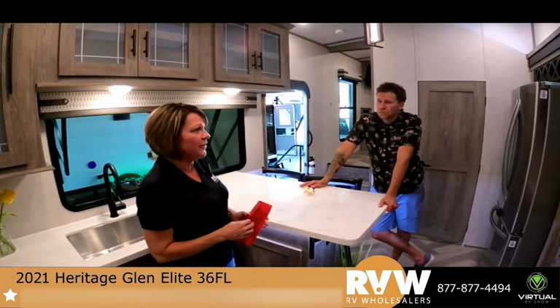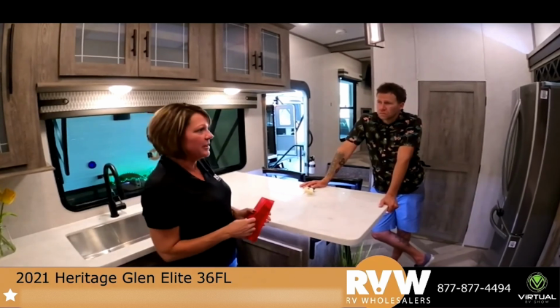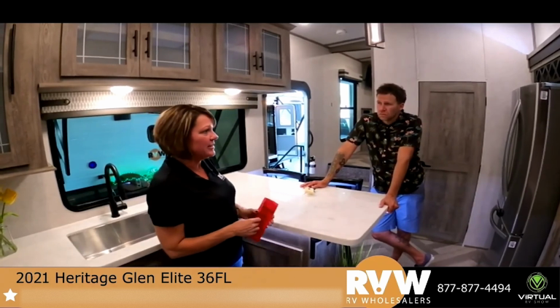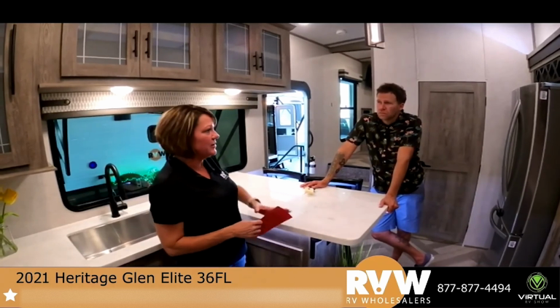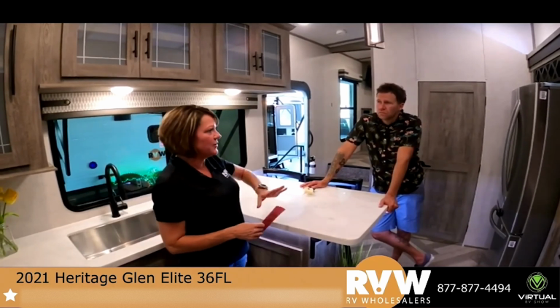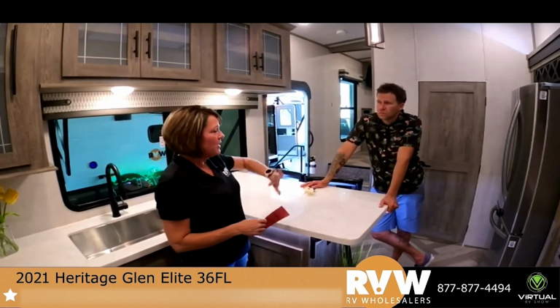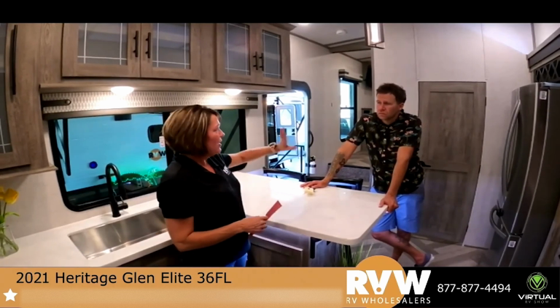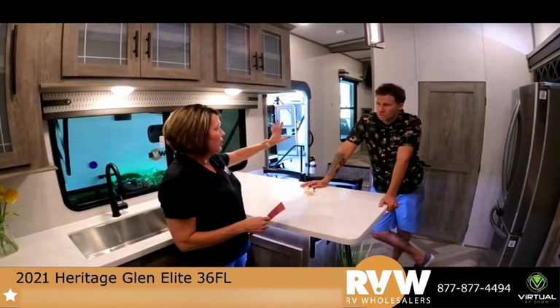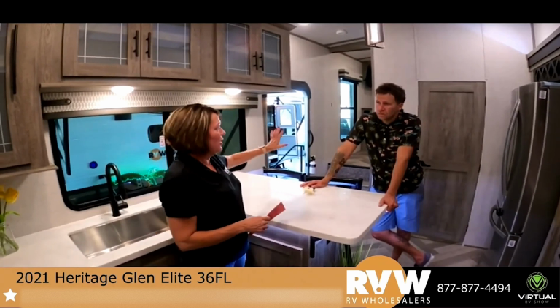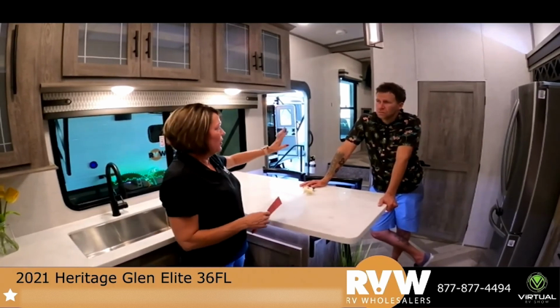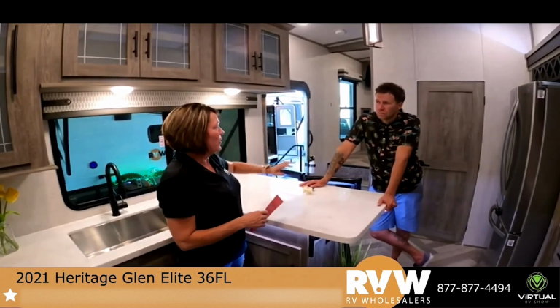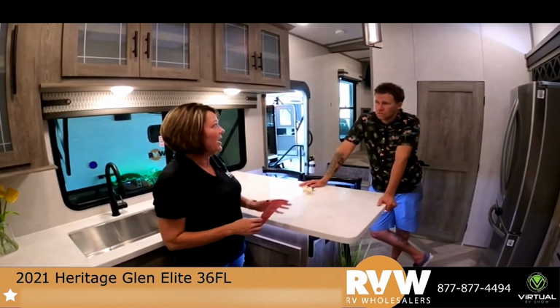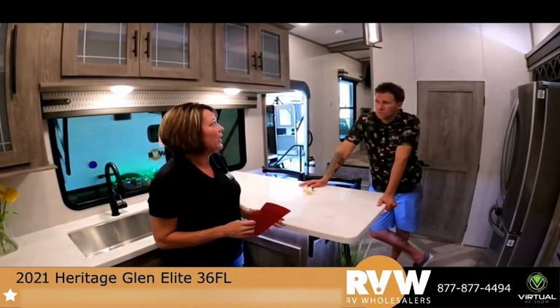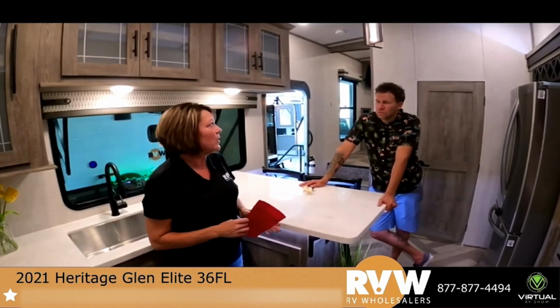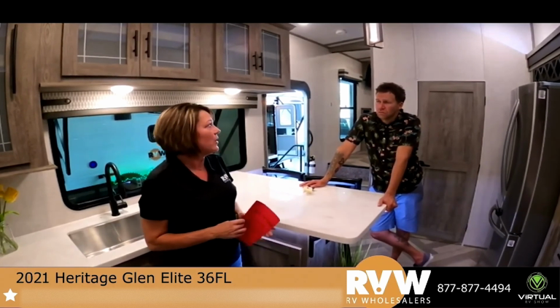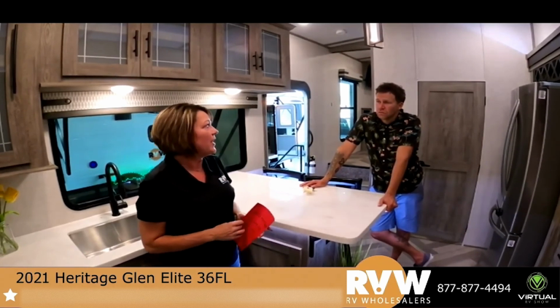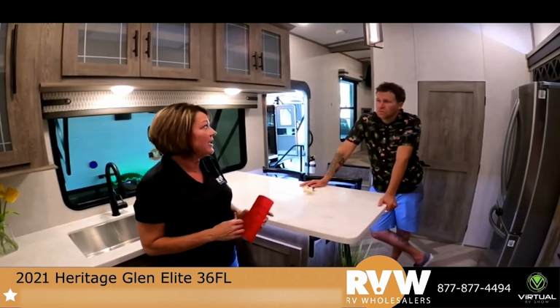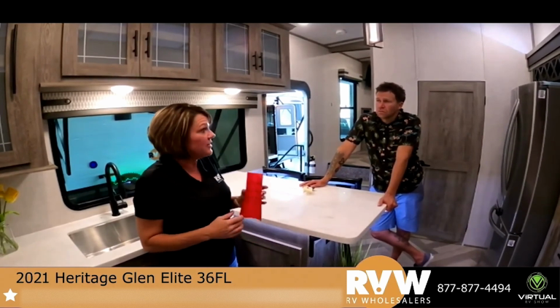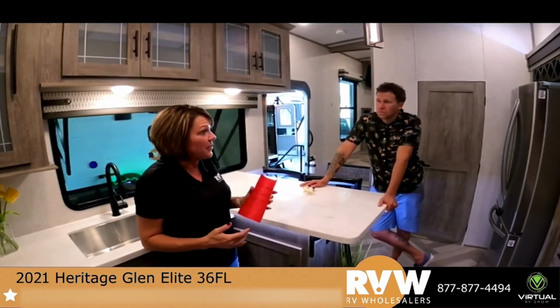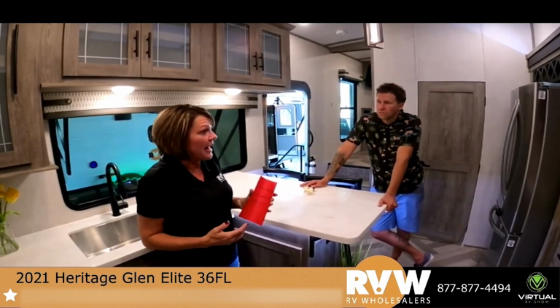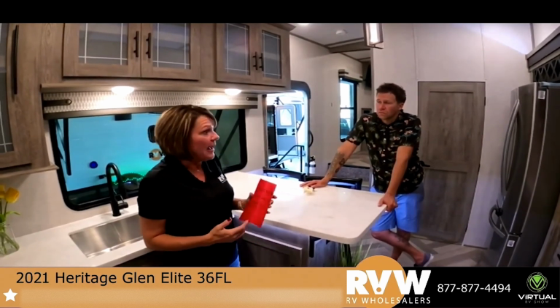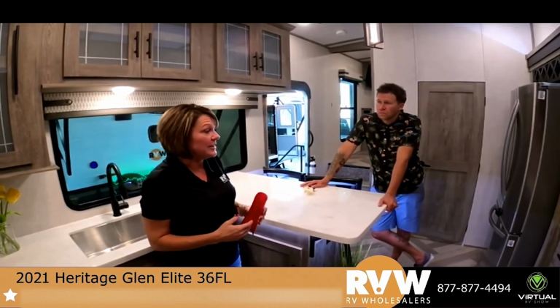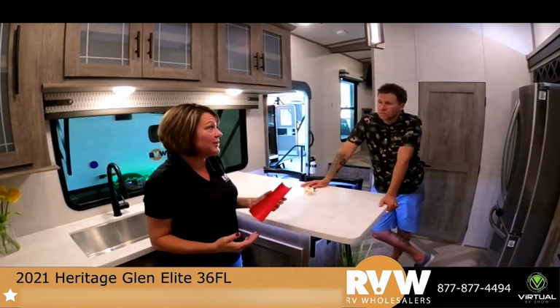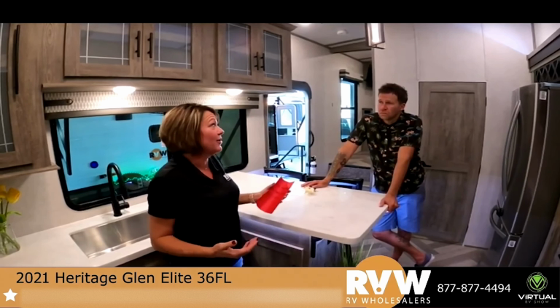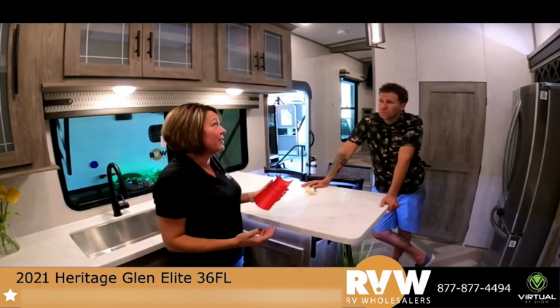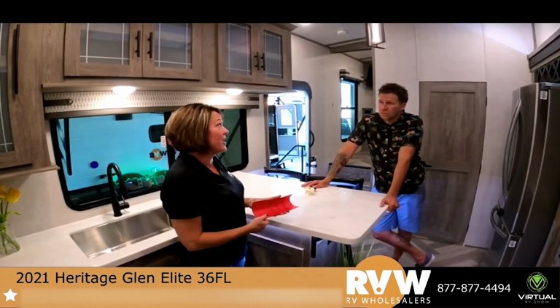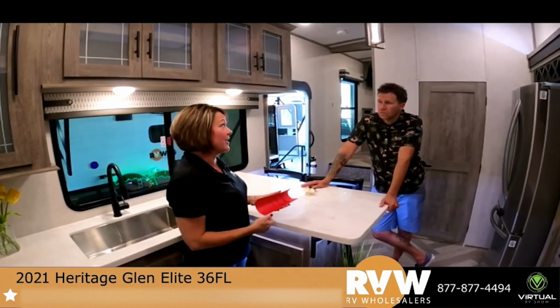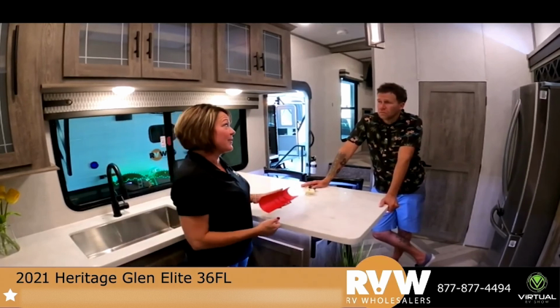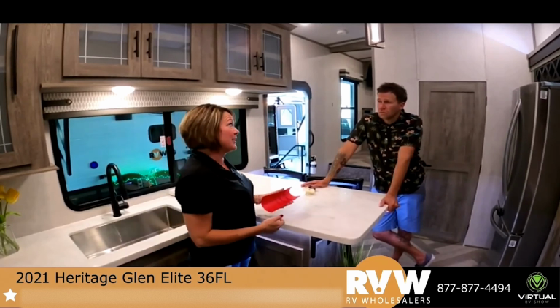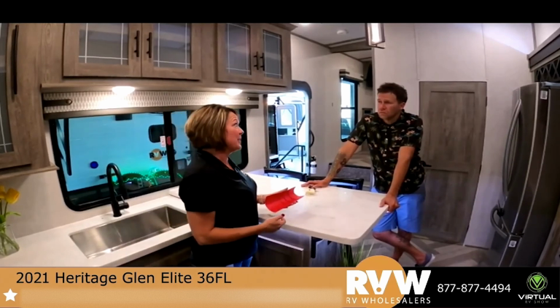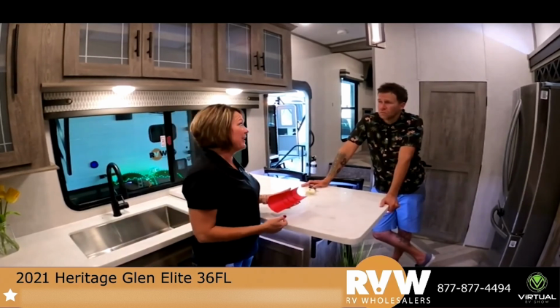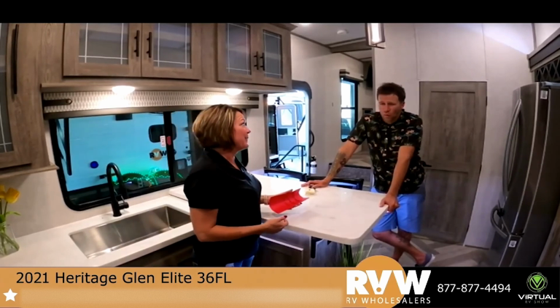We have service locations everywhere — if something happens, customers certainly aren't going to come all the way back to Ohio.